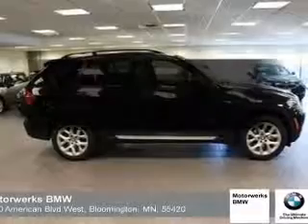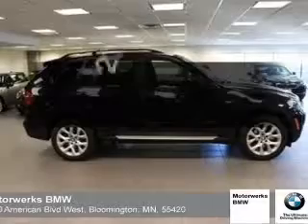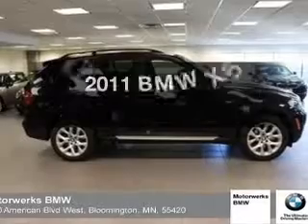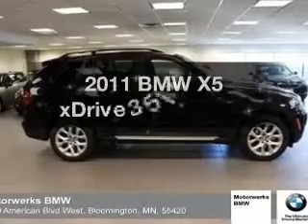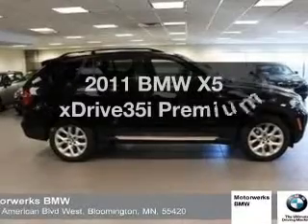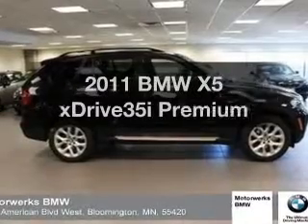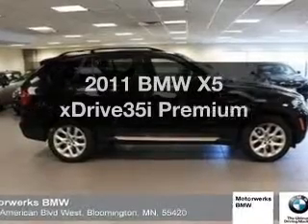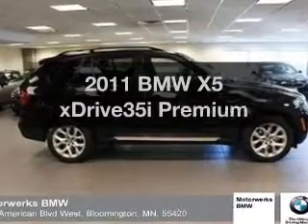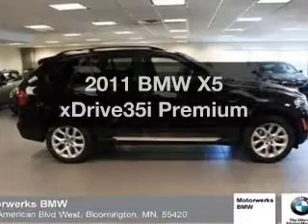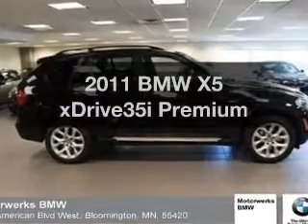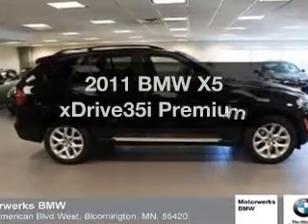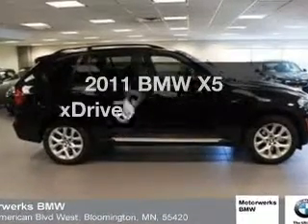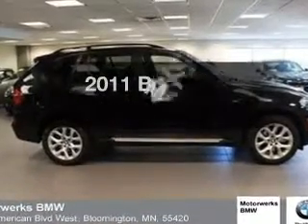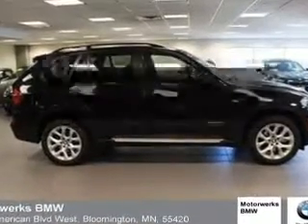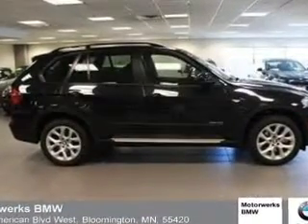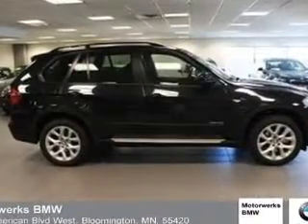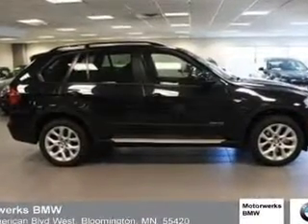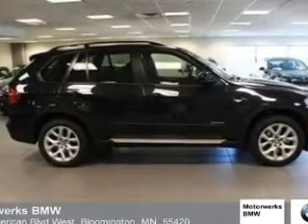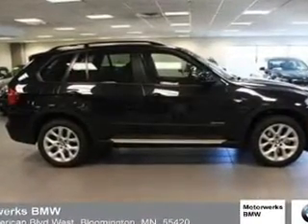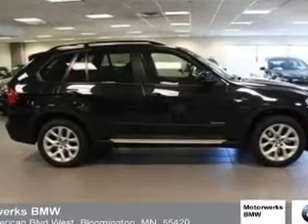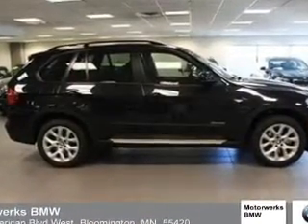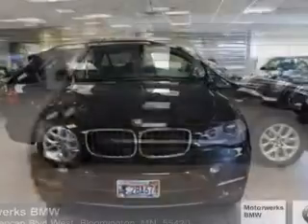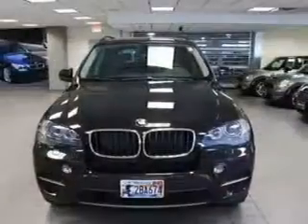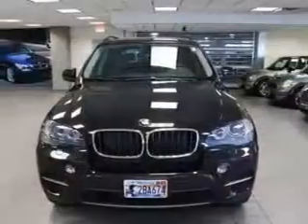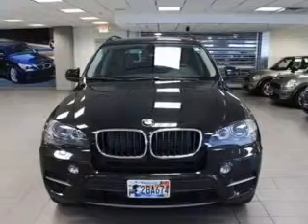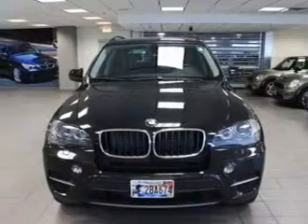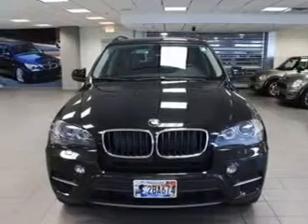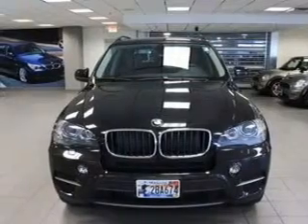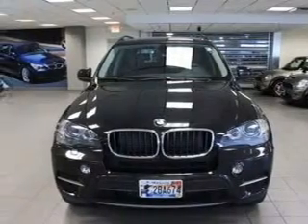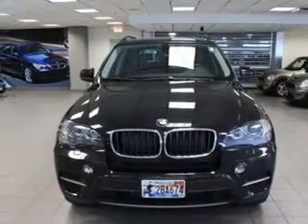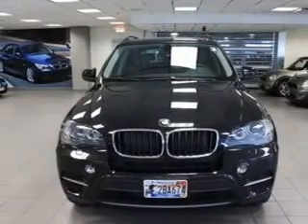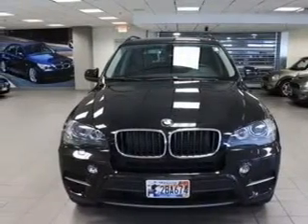Get noticed in this 2011 BMW X5. If you're looking for a first-rate auto, this one could be yours today.